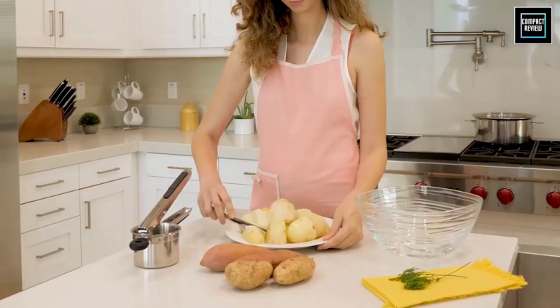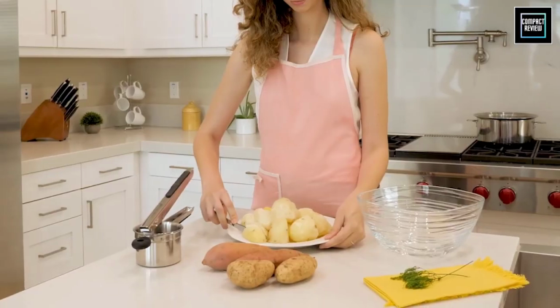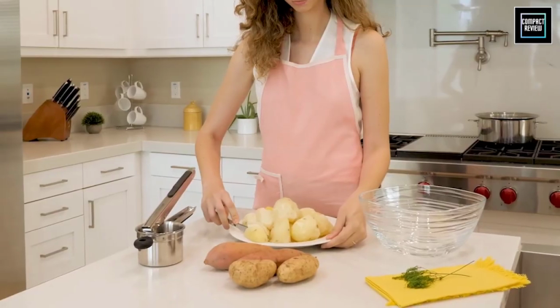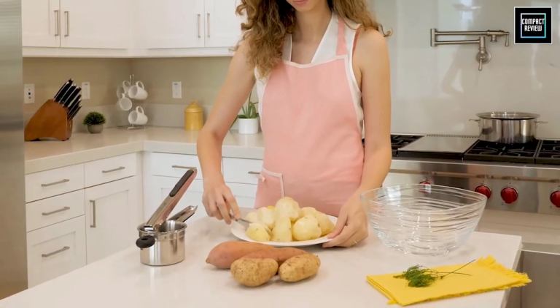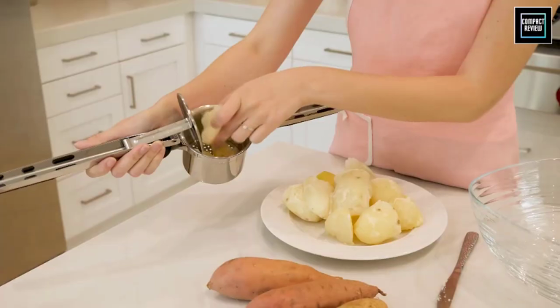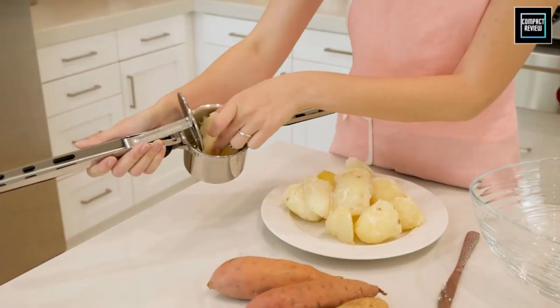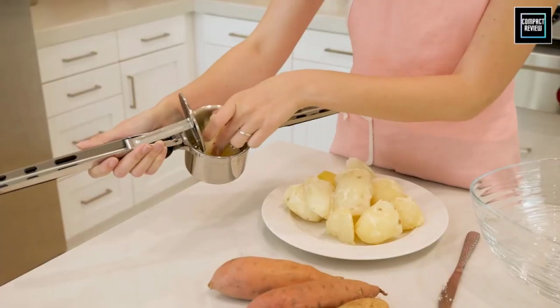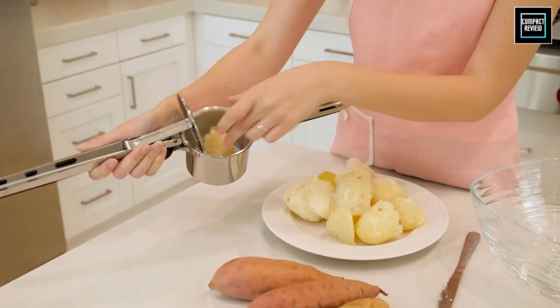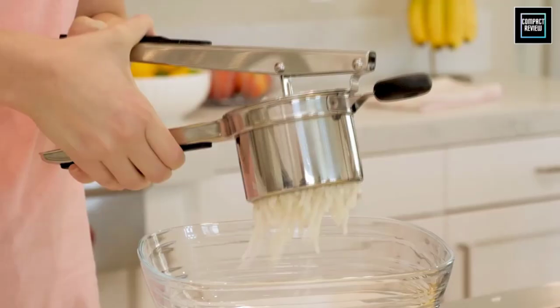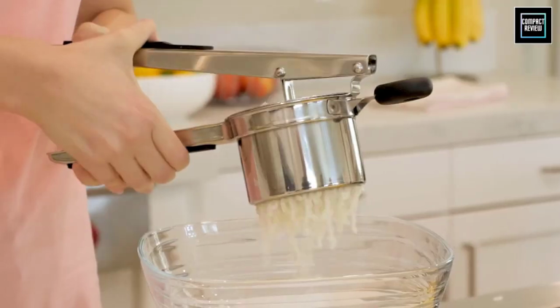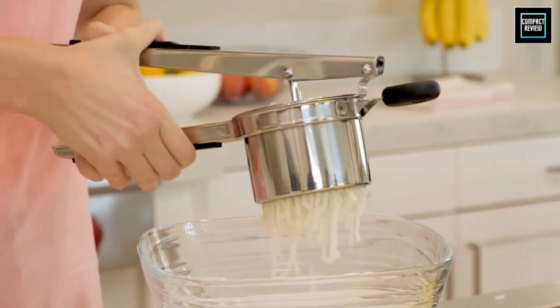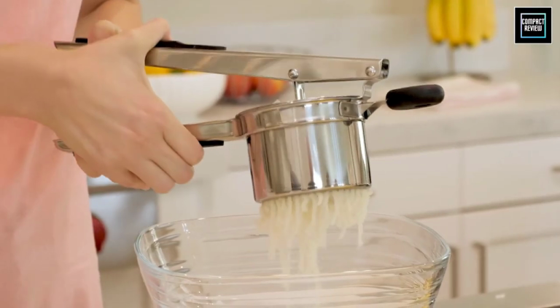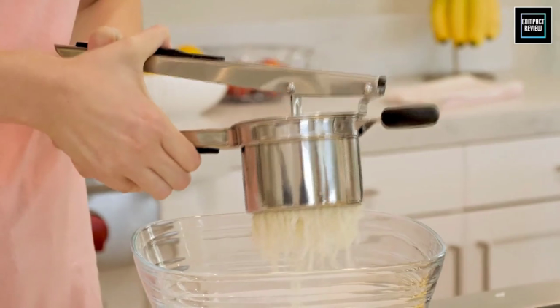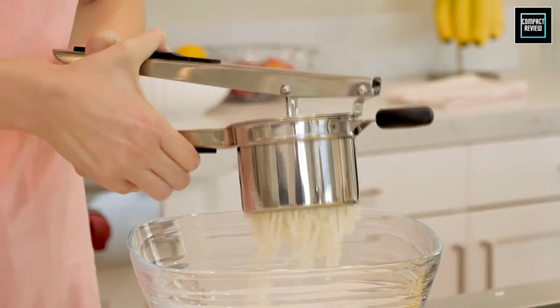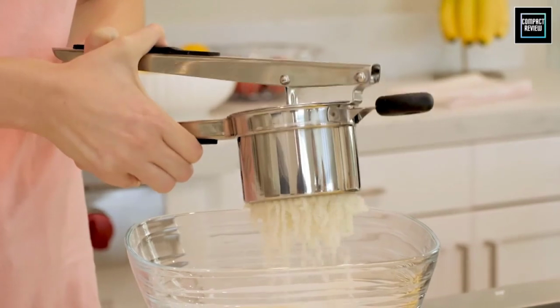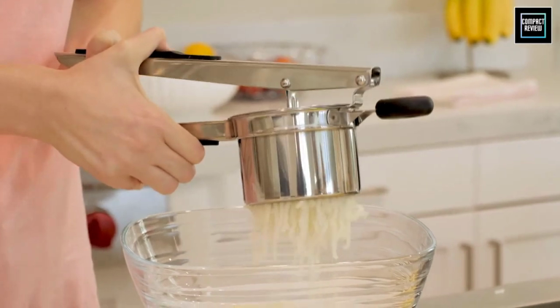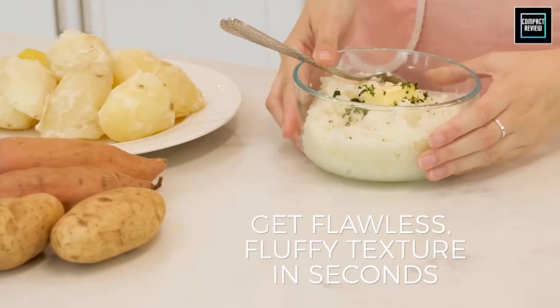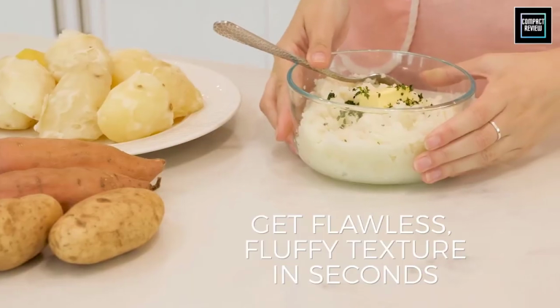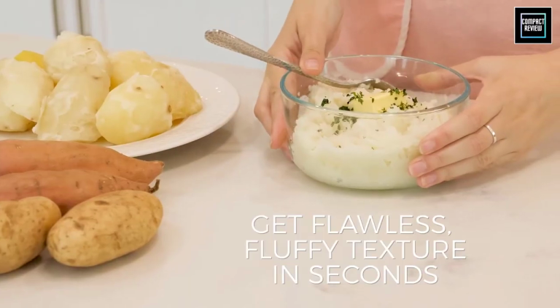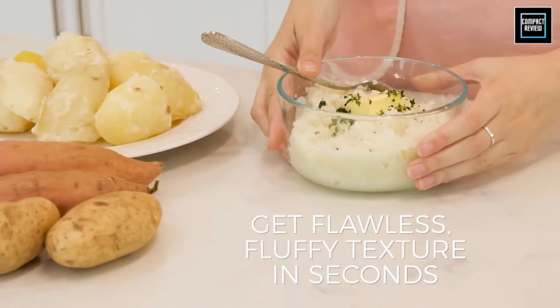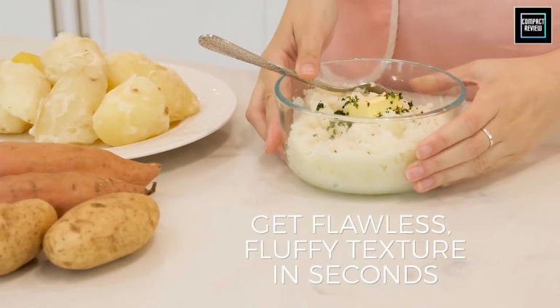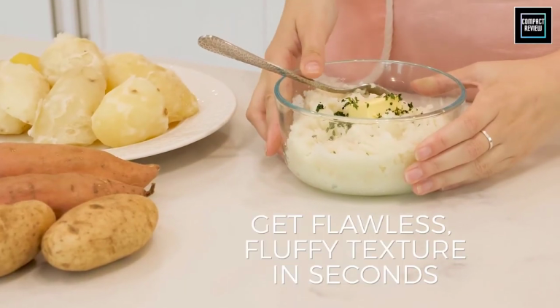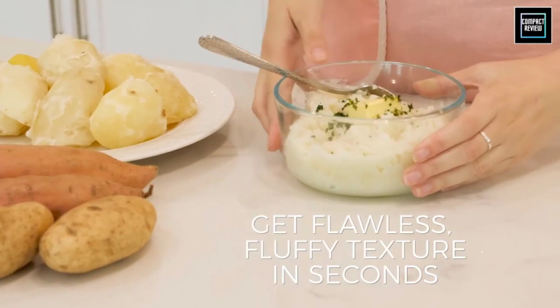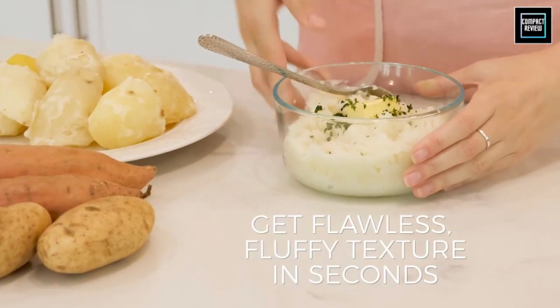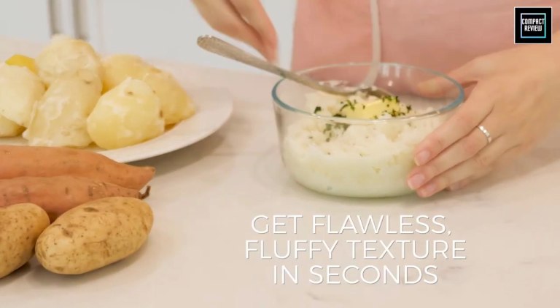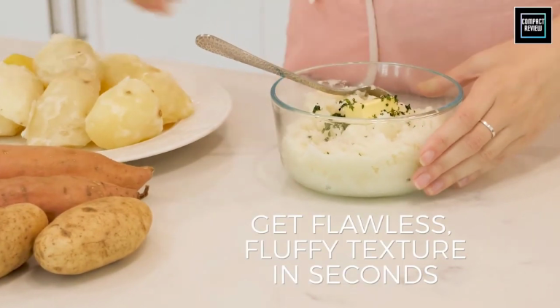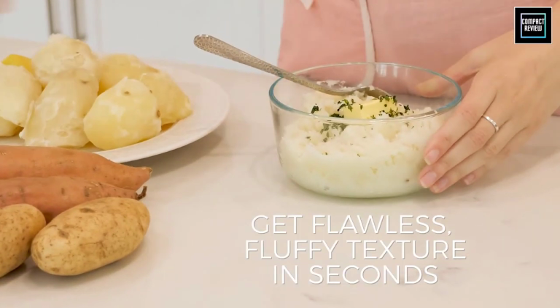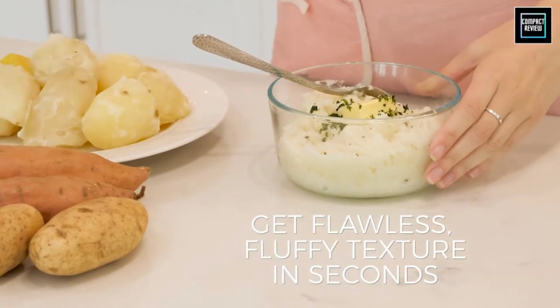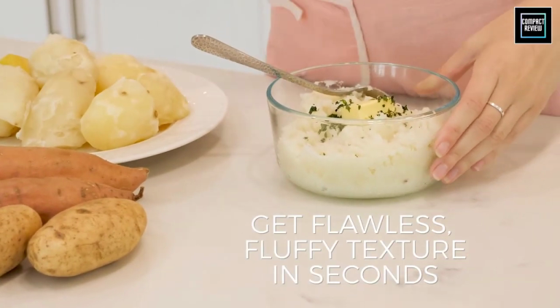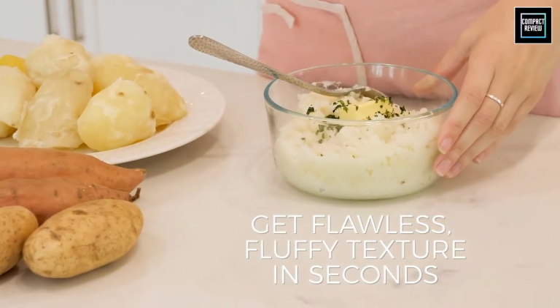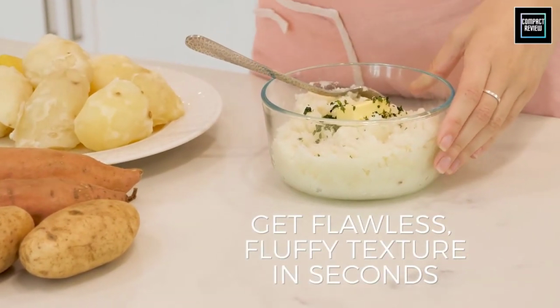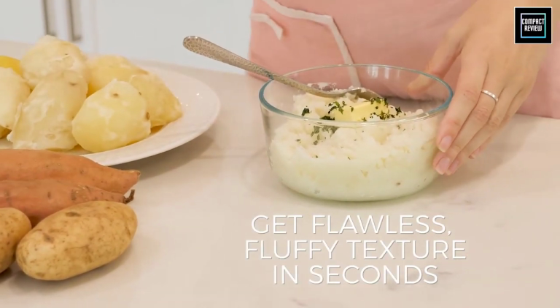That was our list of the top five best potato ricers in 2023, just for you.